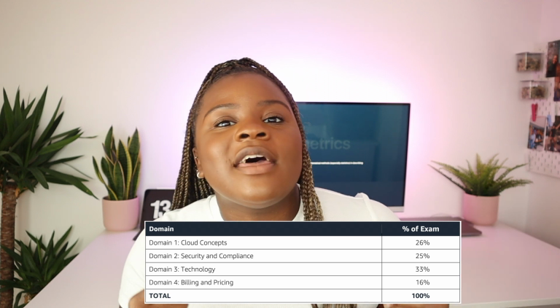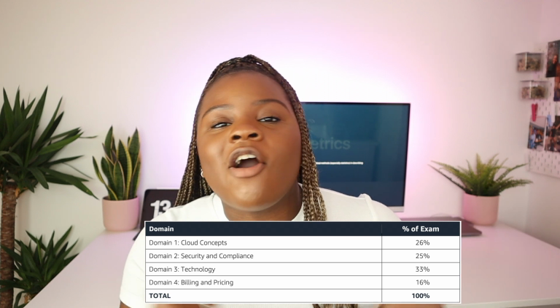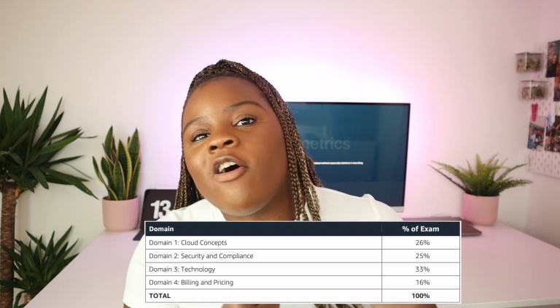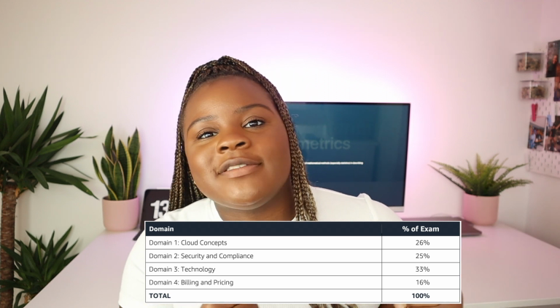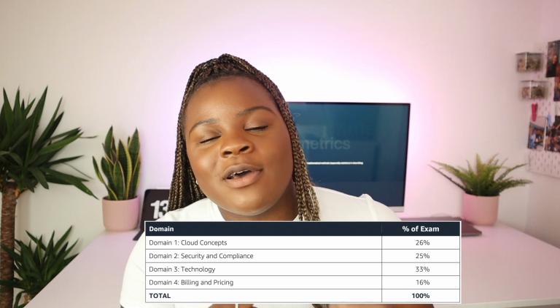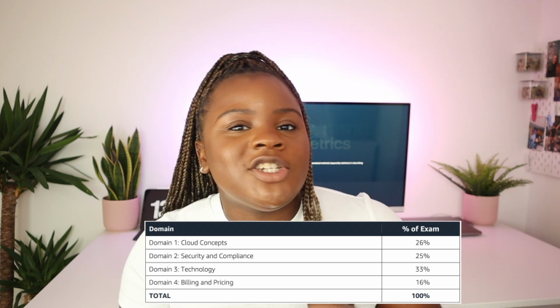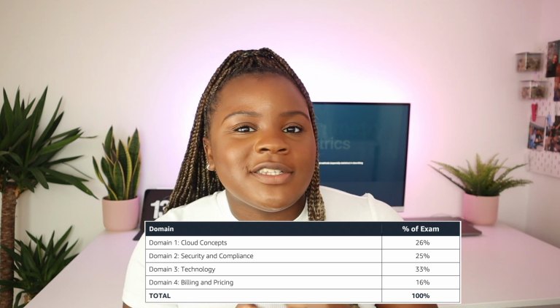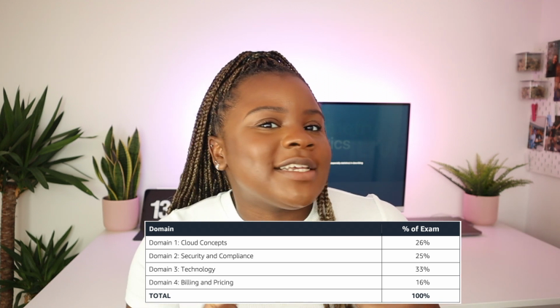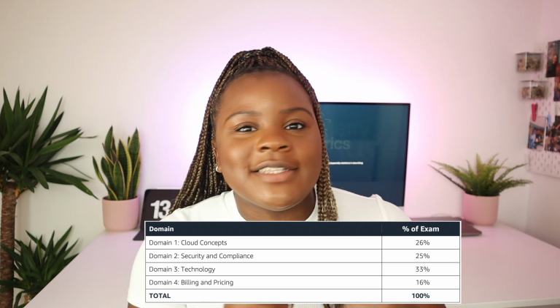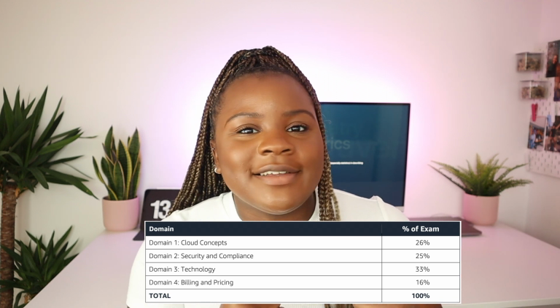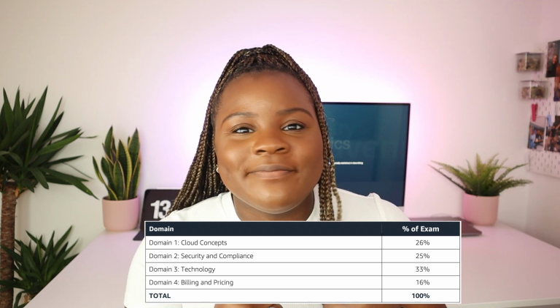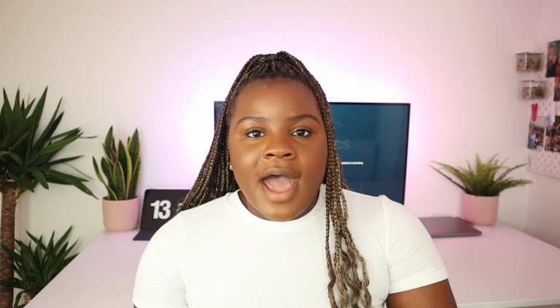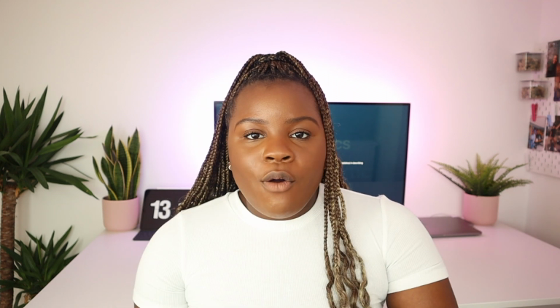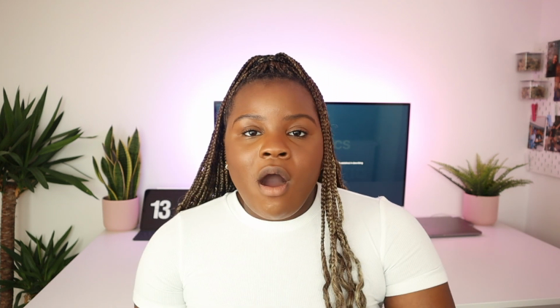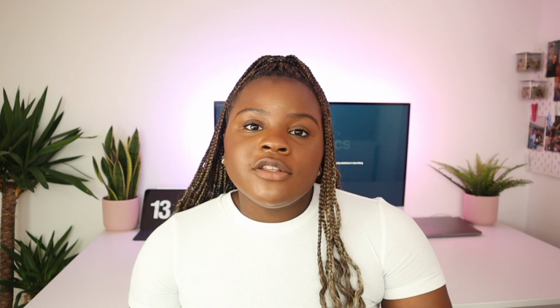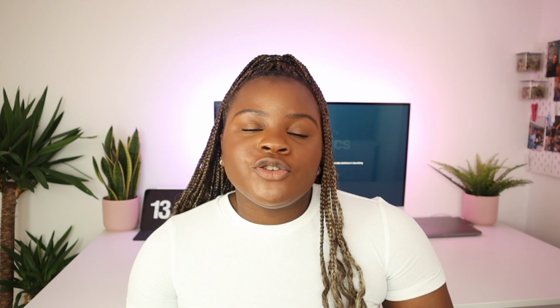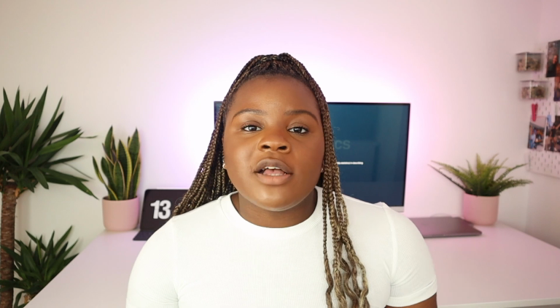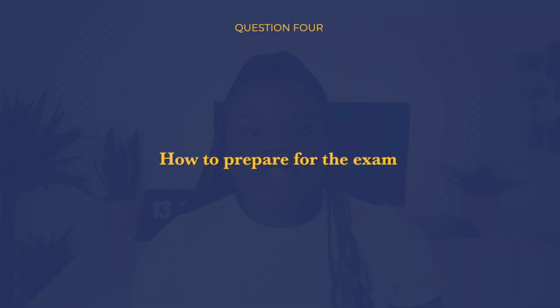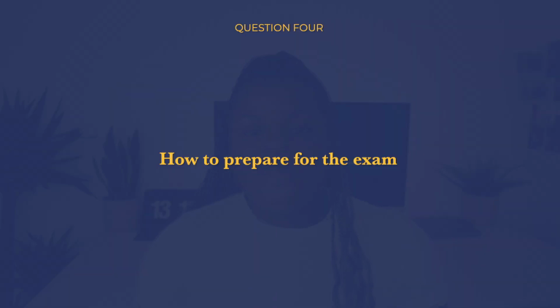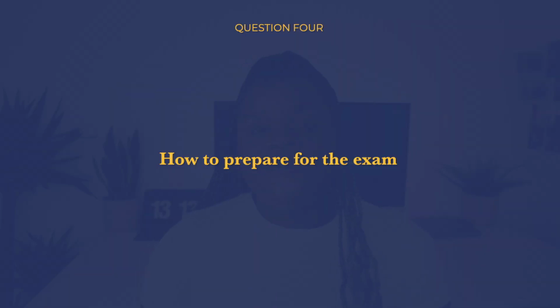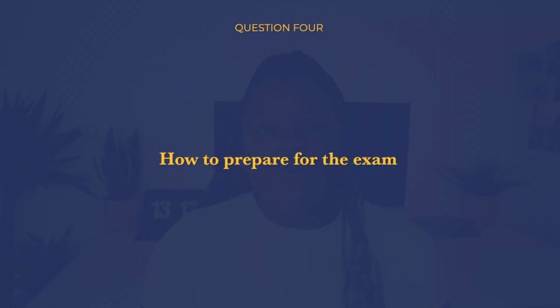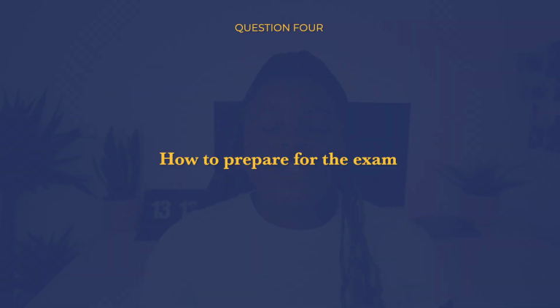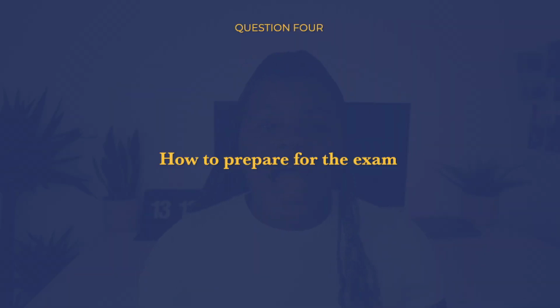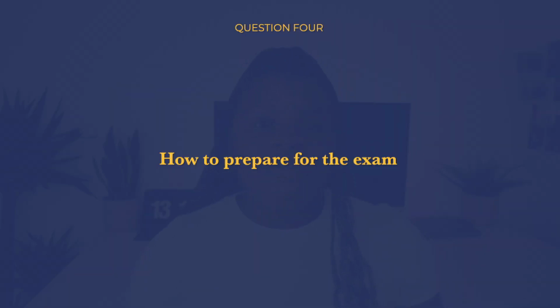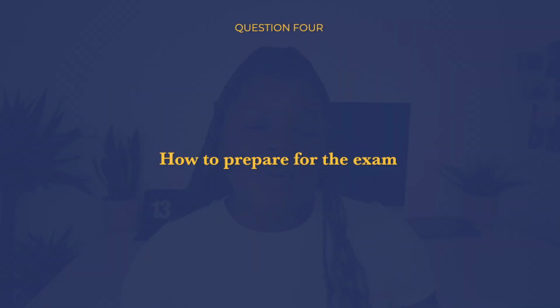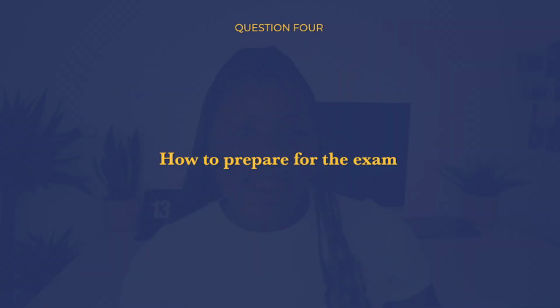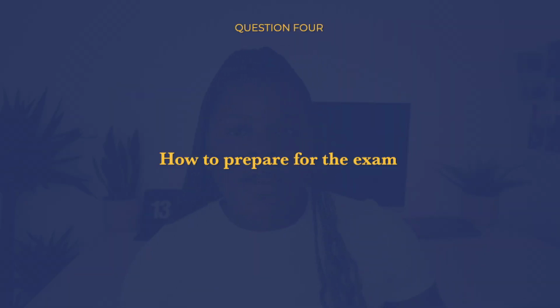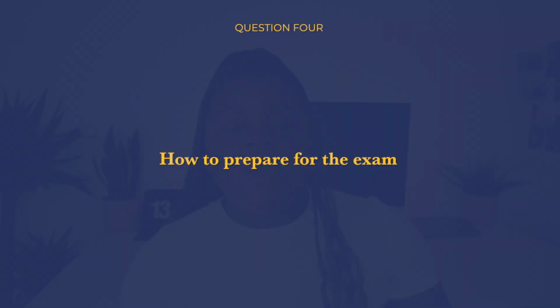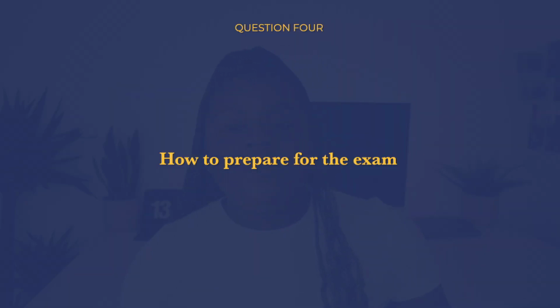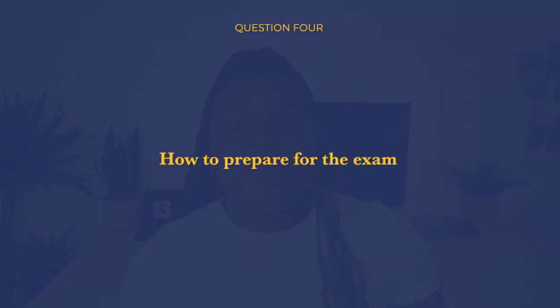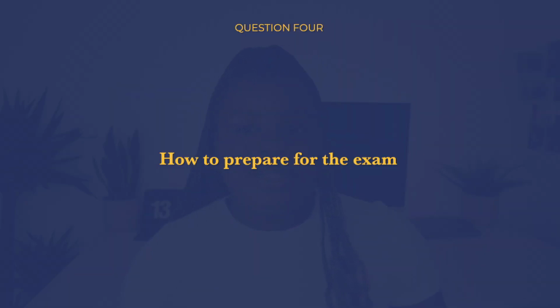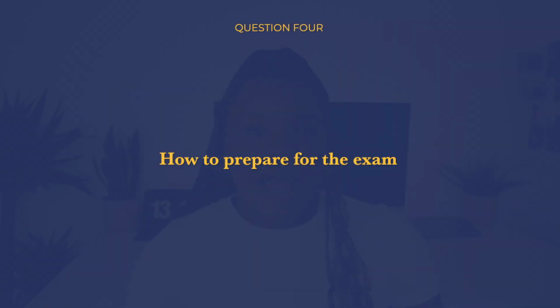The fourth domain is Billing and Pricing — how Amazon bills its customers and how you can take charge of your costs.